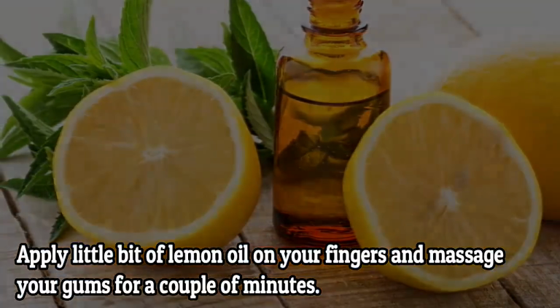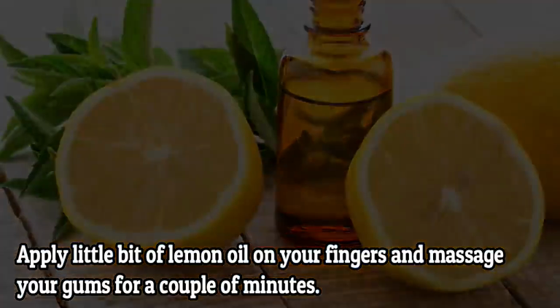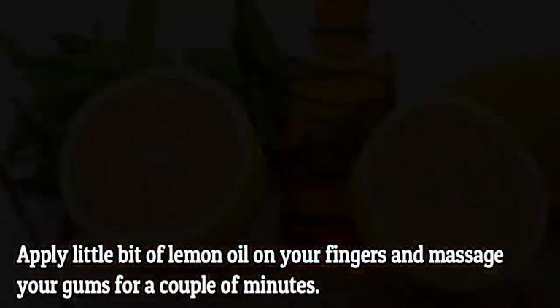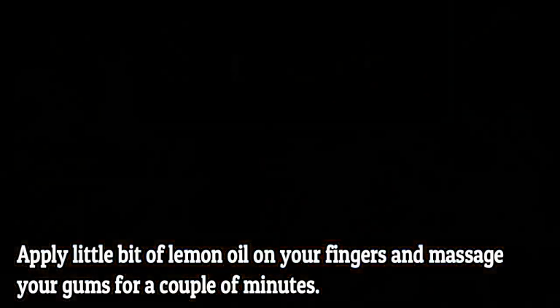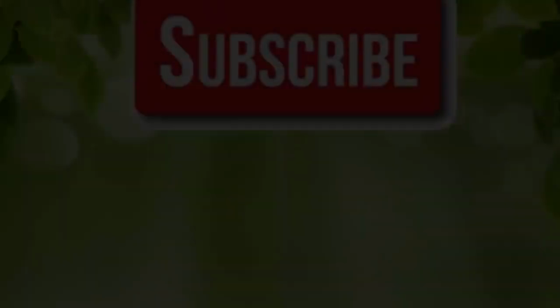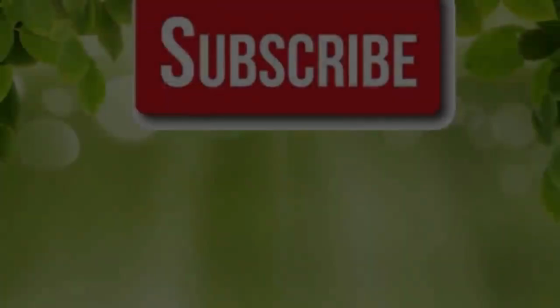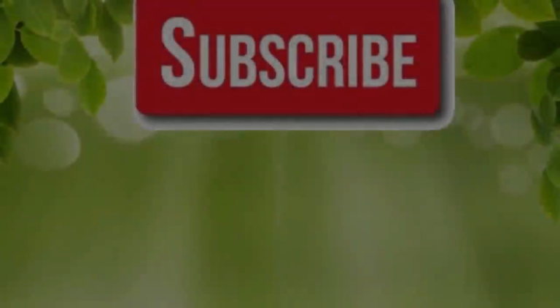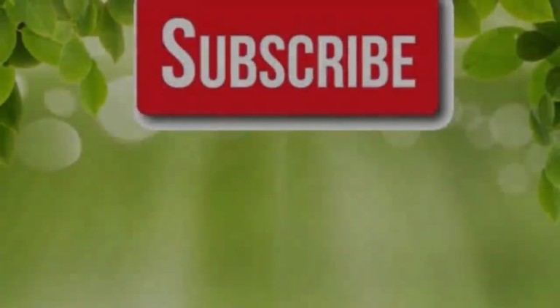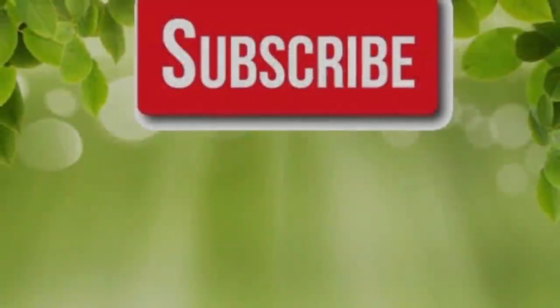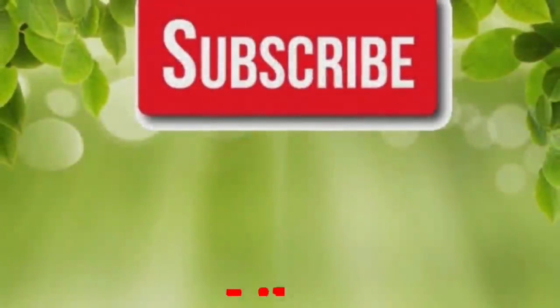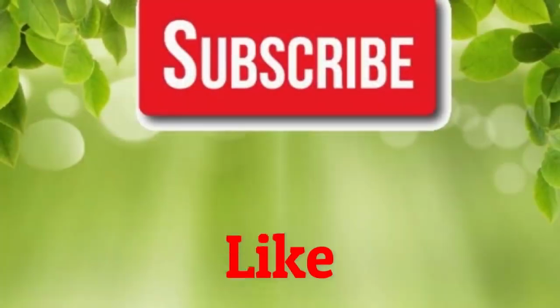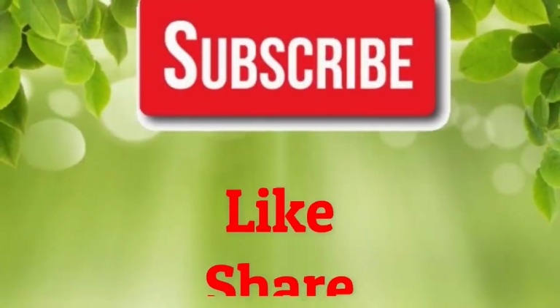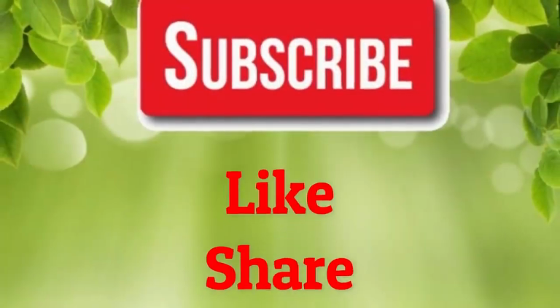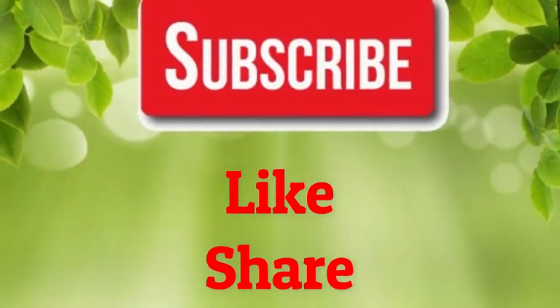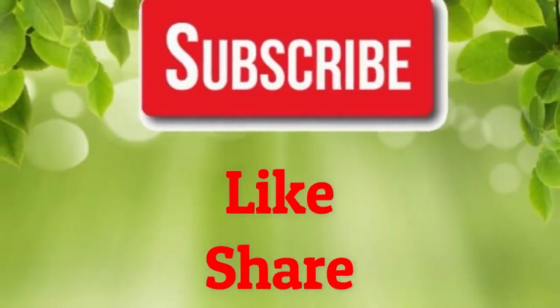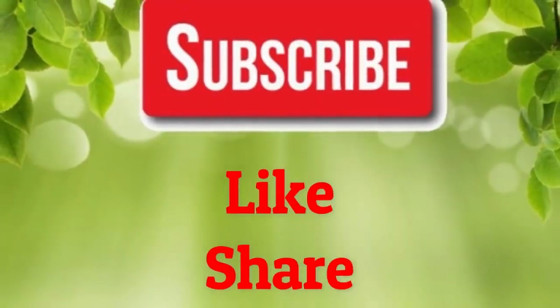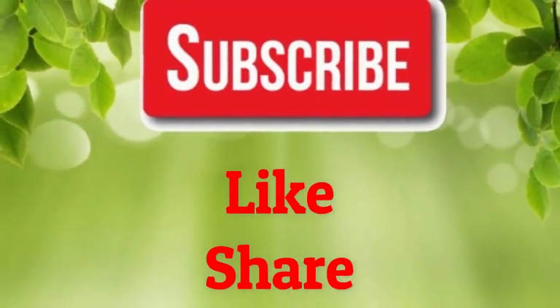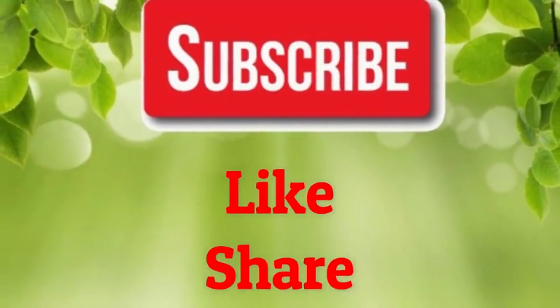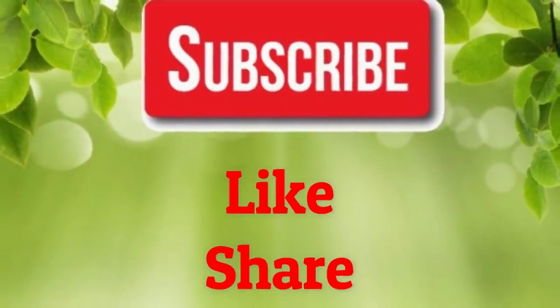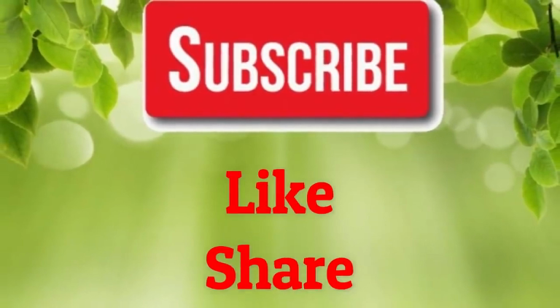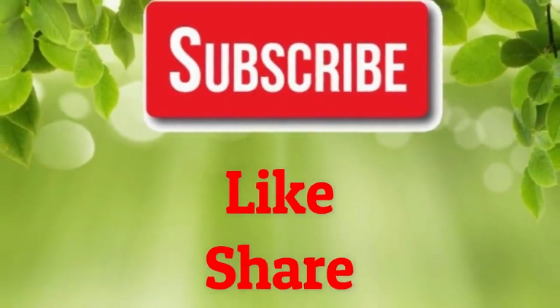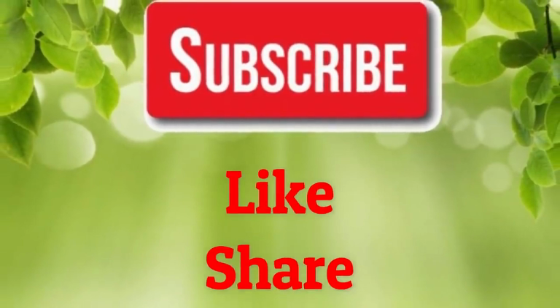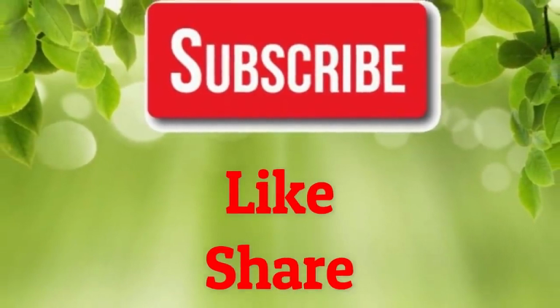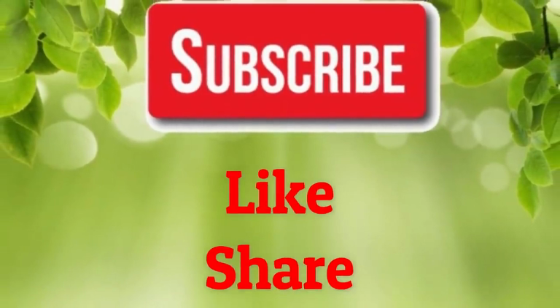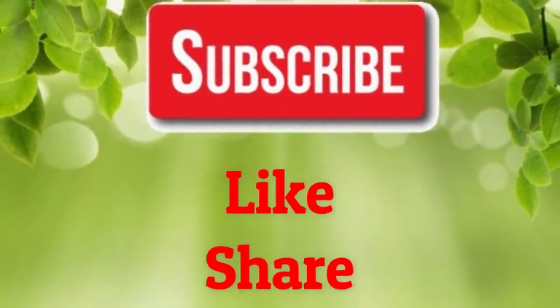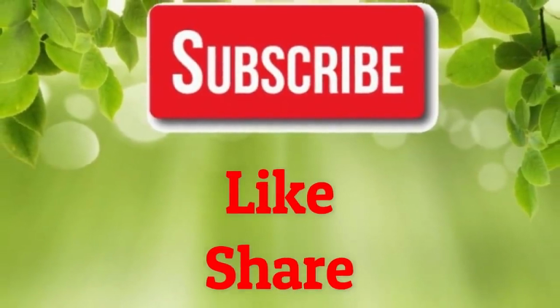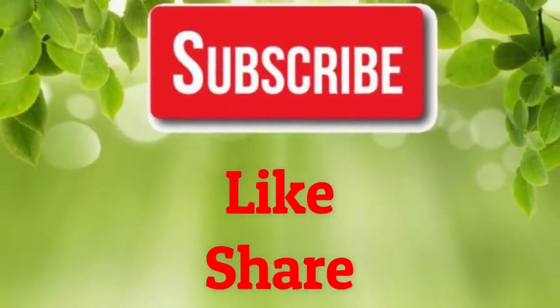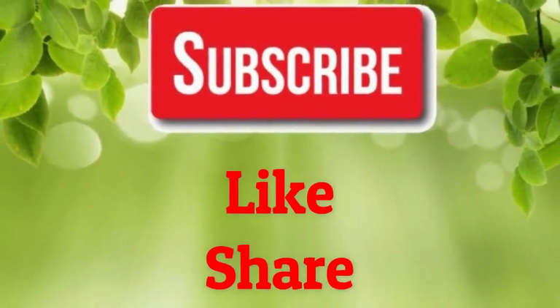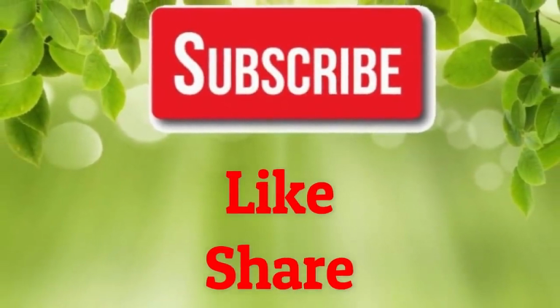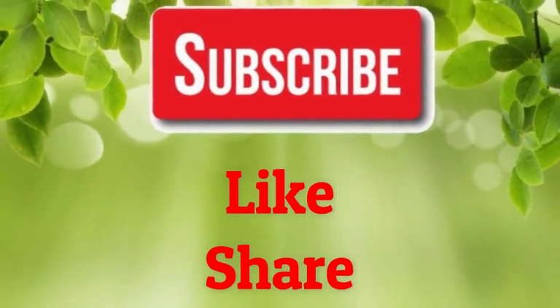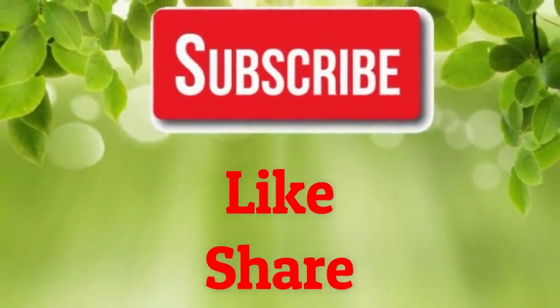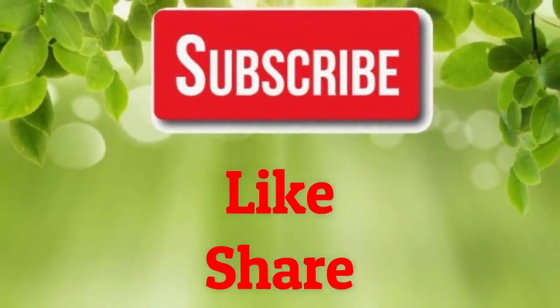If you like our video, please give us a thumbs up and share this video with your family and friends. Thank you.